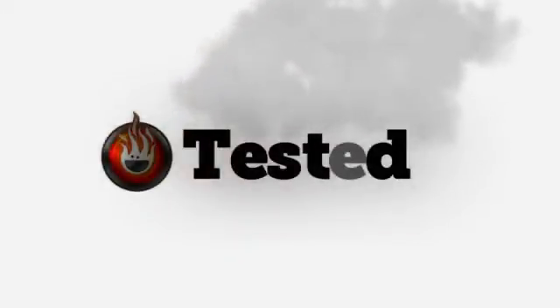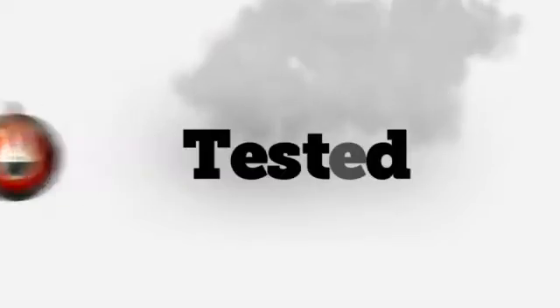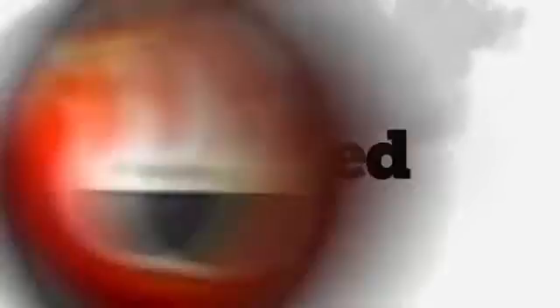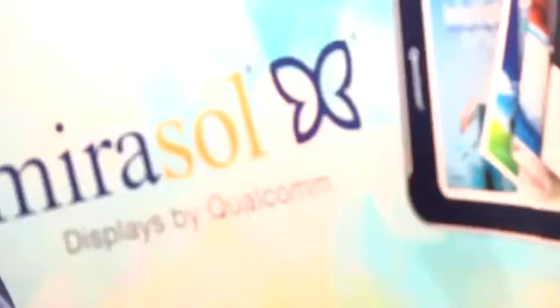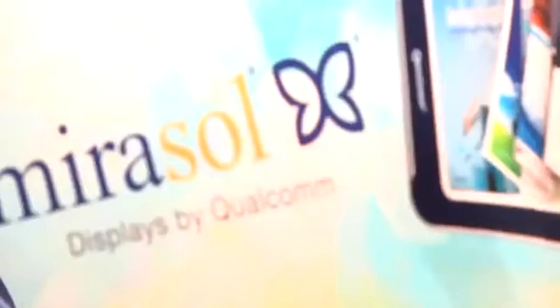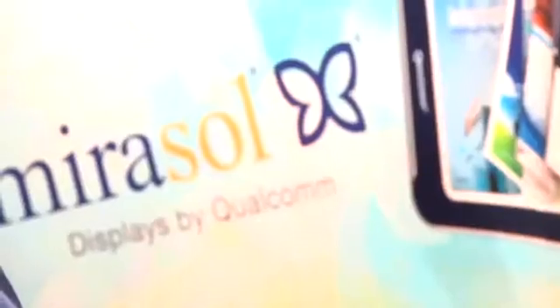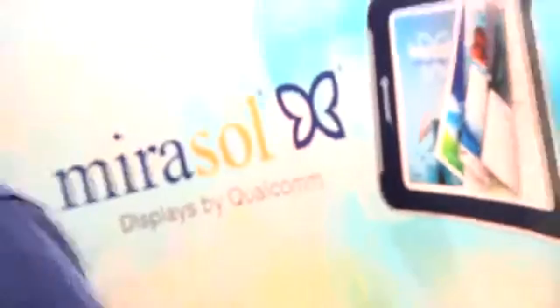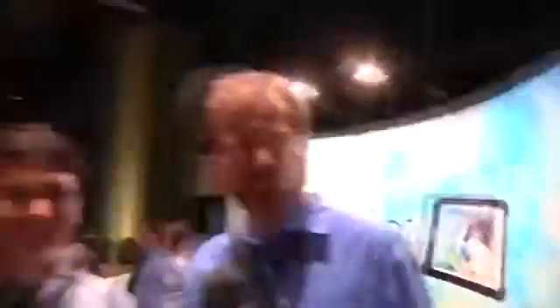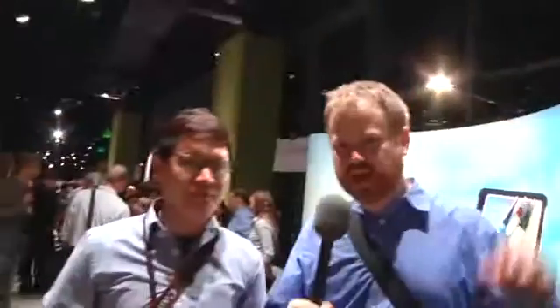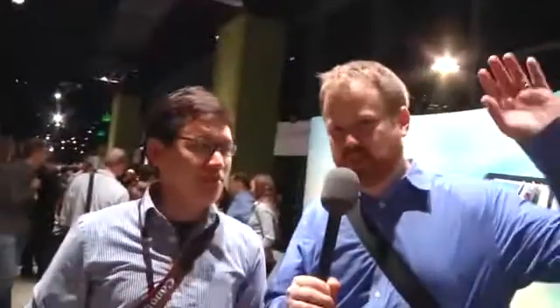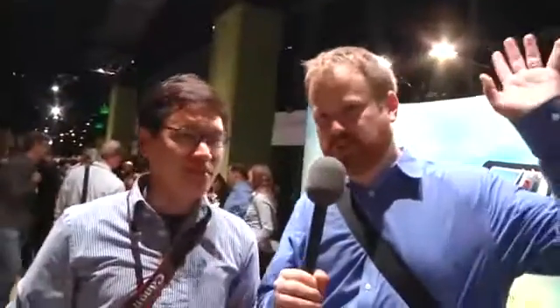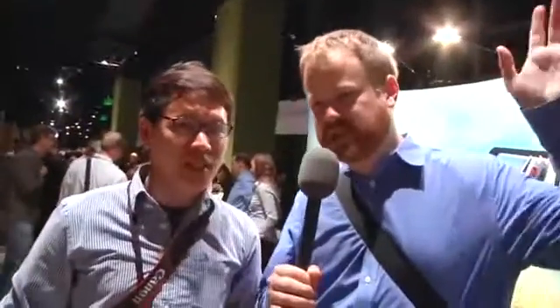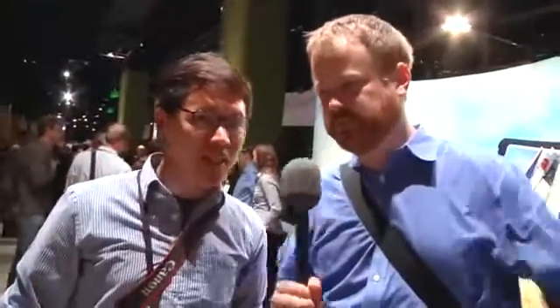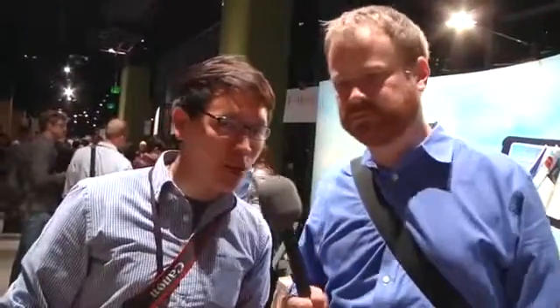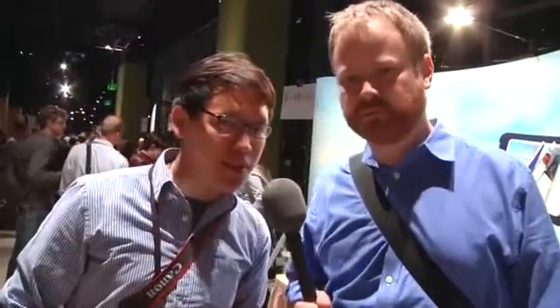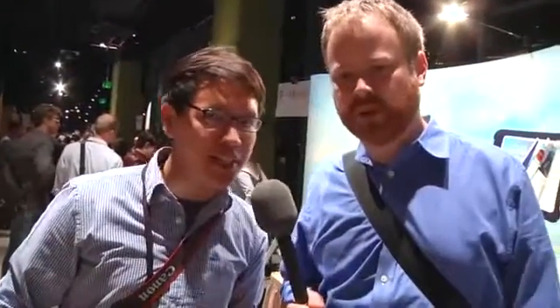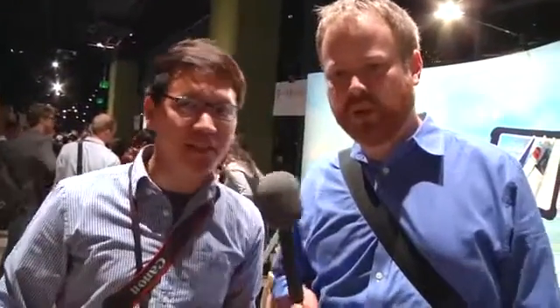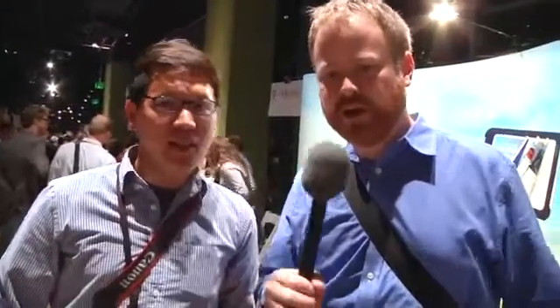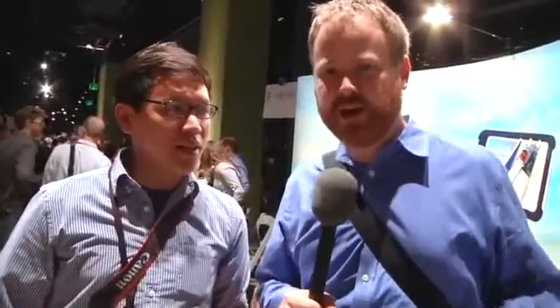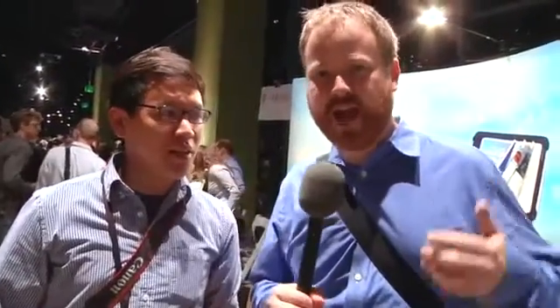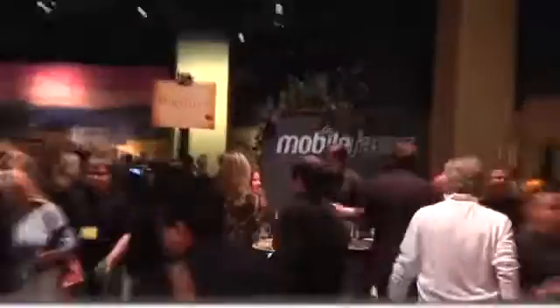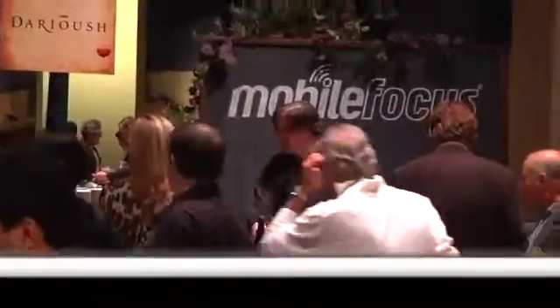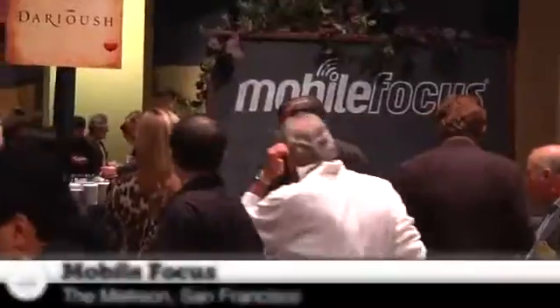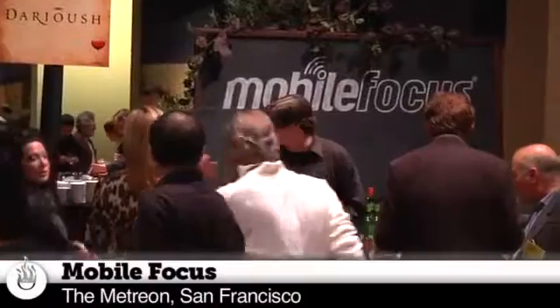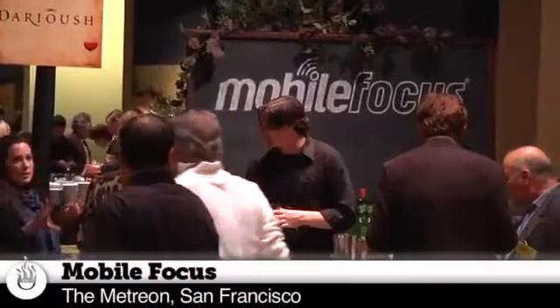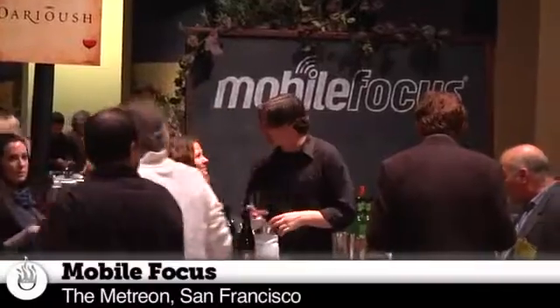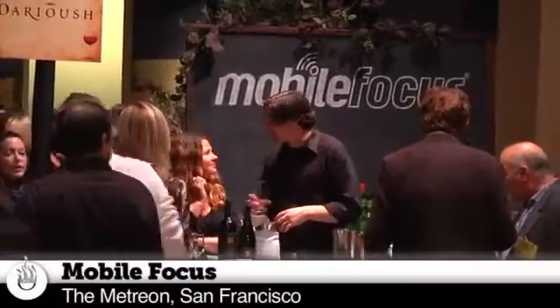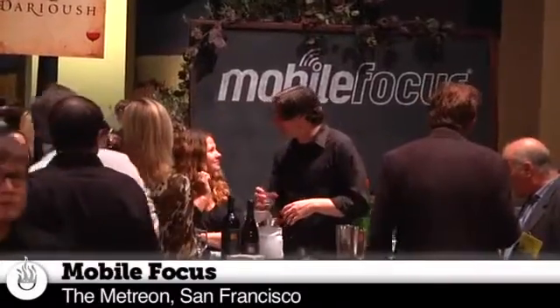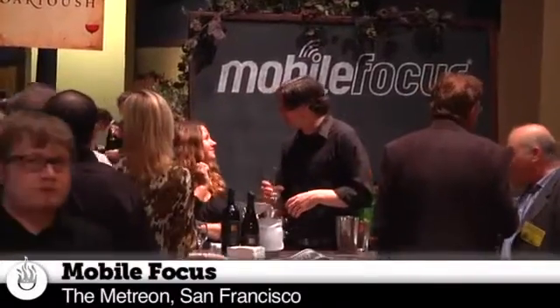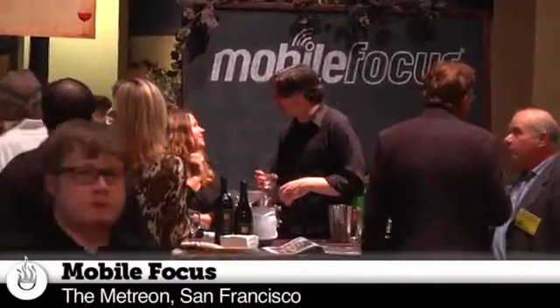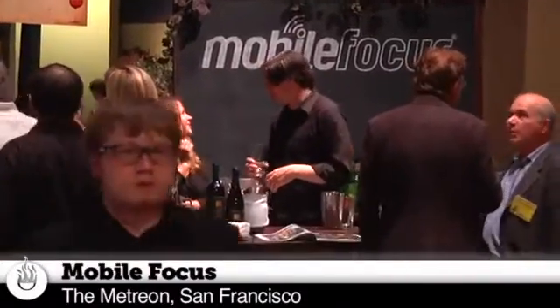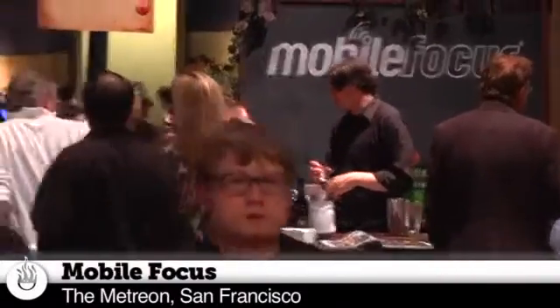Tested! Hey guys, it's Will from Tested. I'm Norm from Tested. We are here at Mobile Focus at the Mirasol Qualcomm booth.